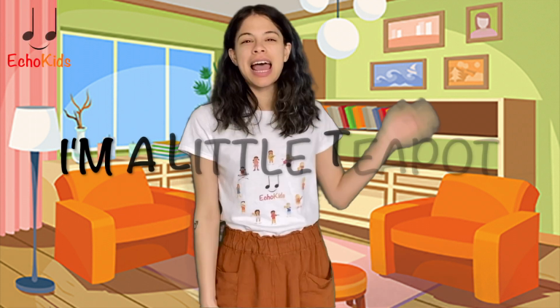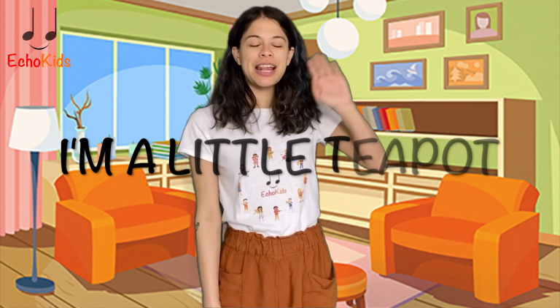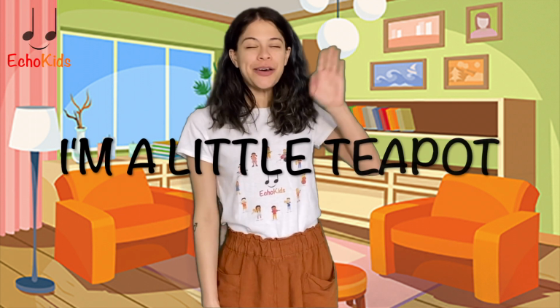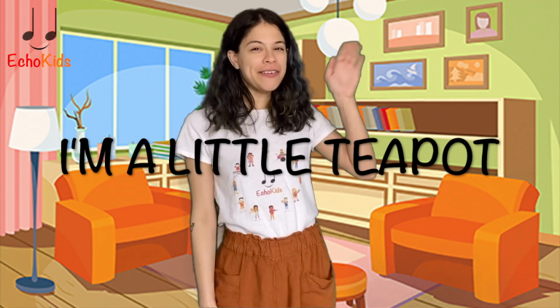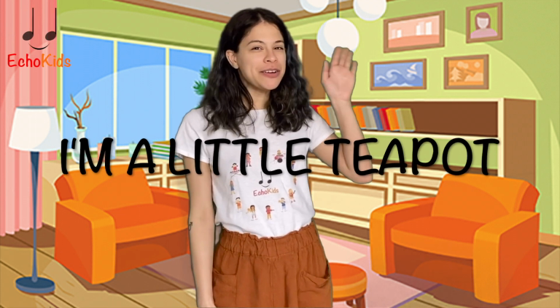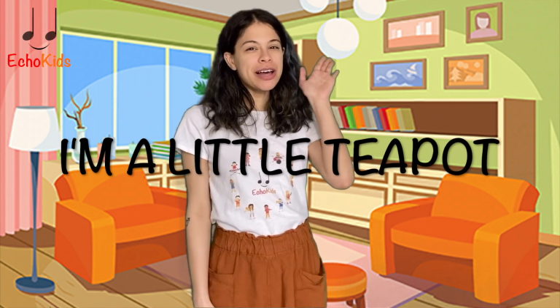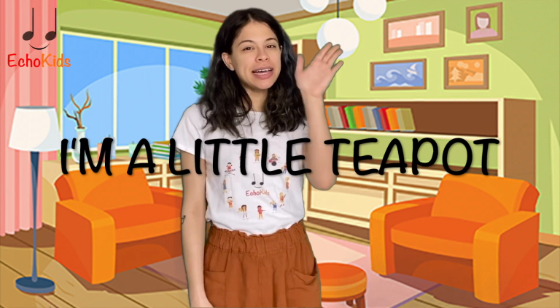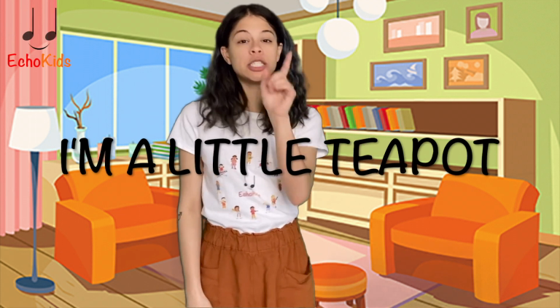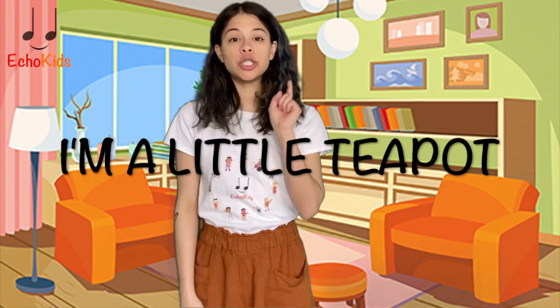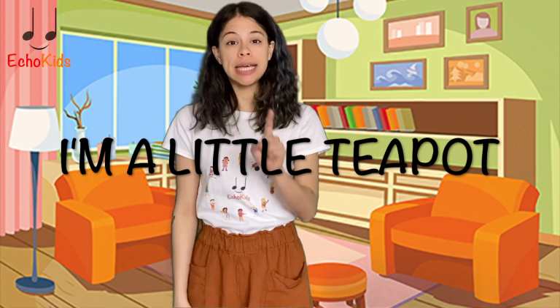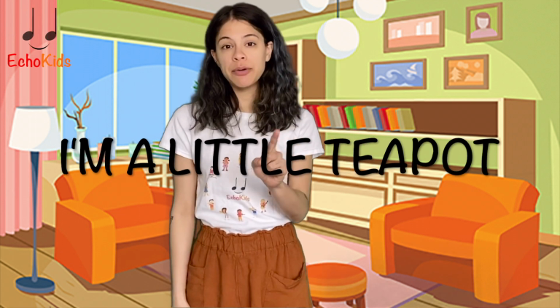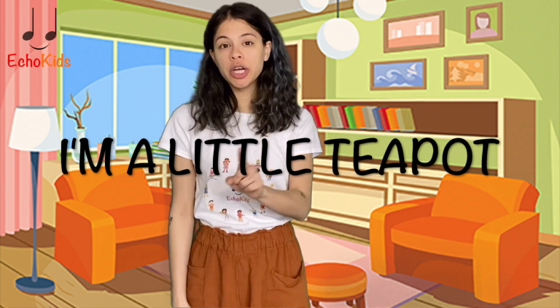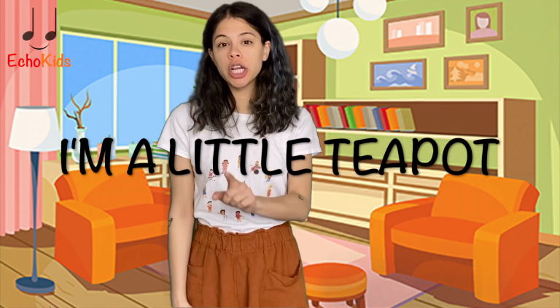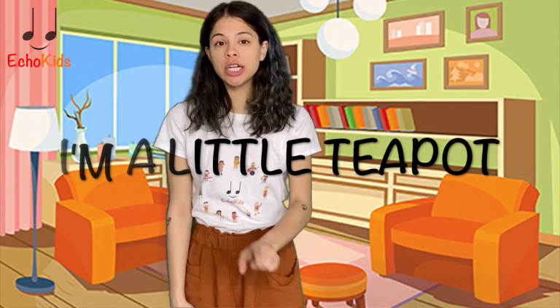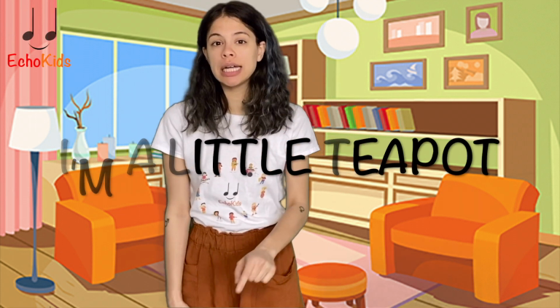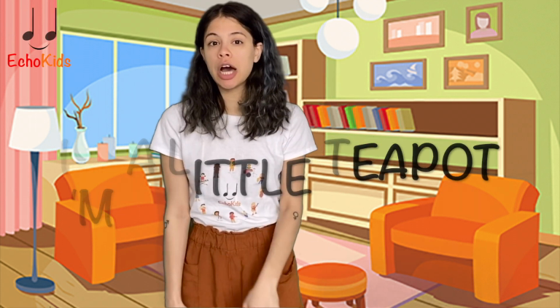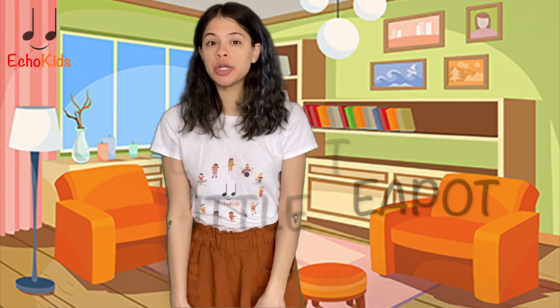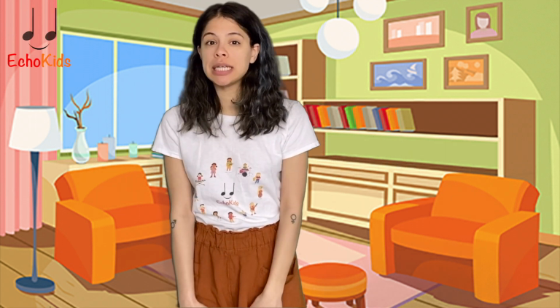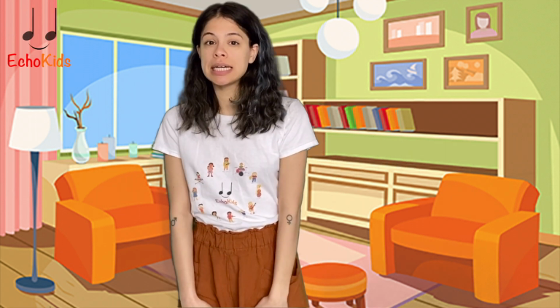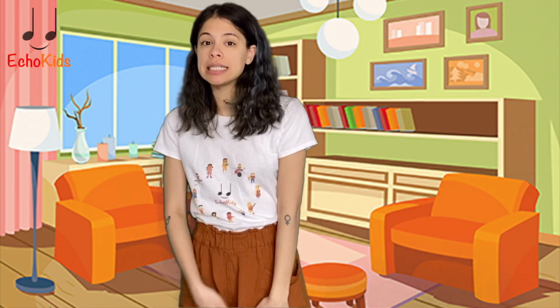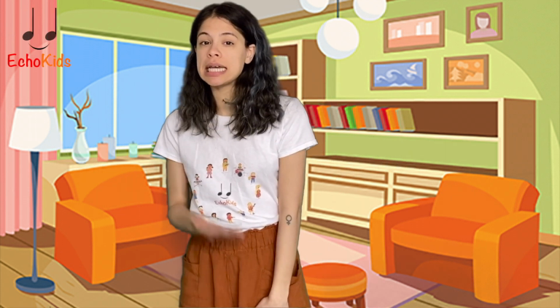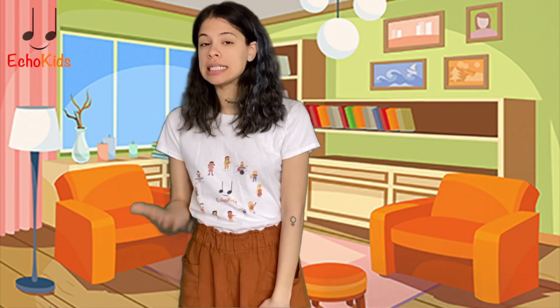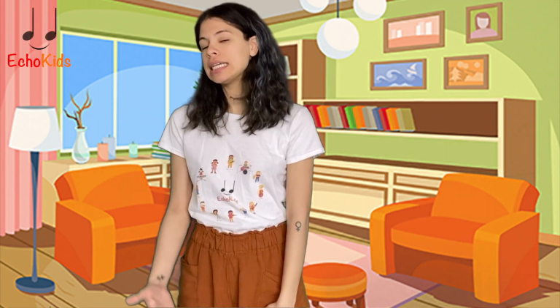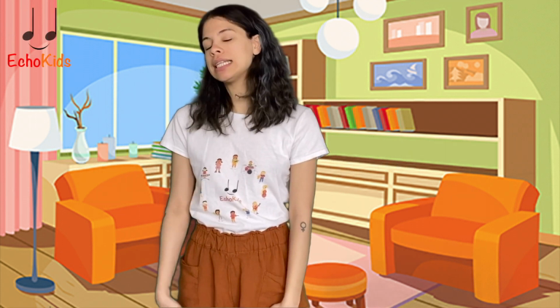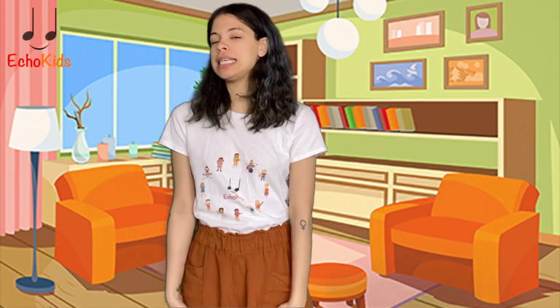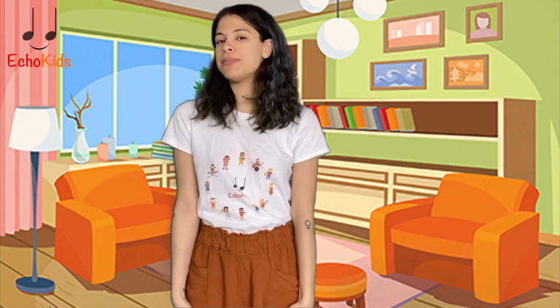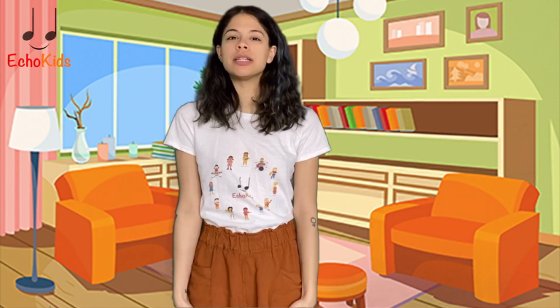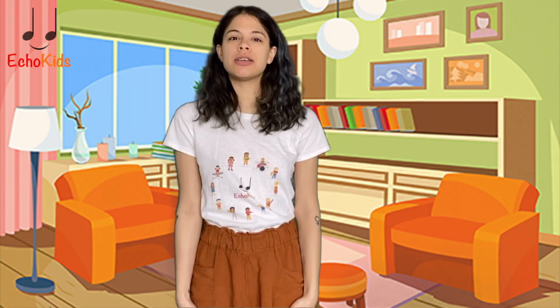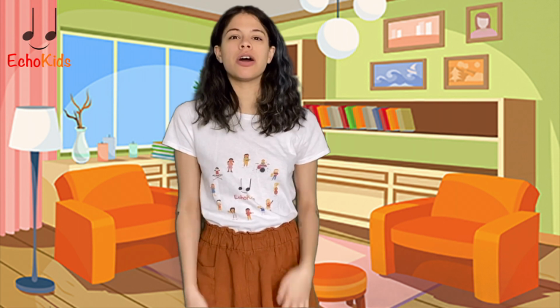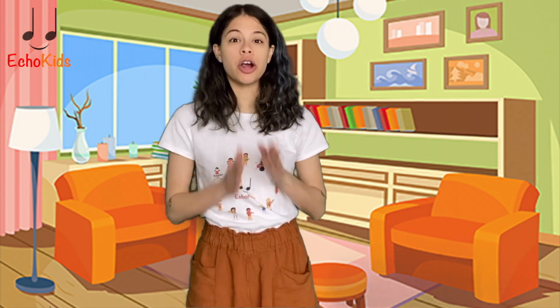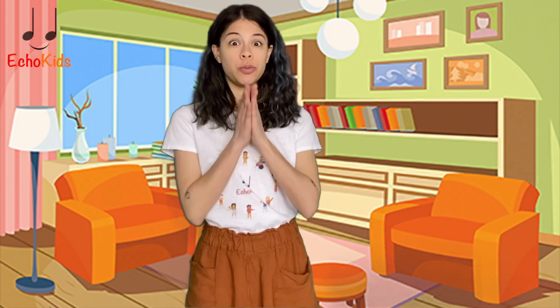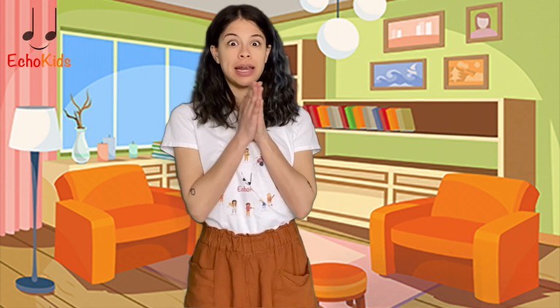Hello everyone! Today we're gonna learn how to dance and sing the teapot song. Are you ready?